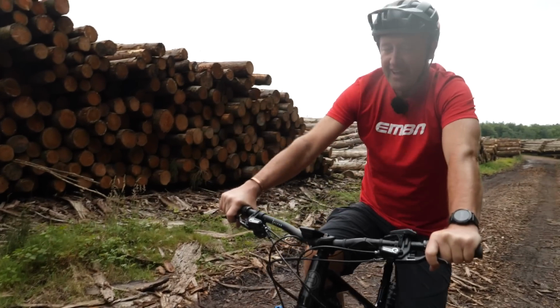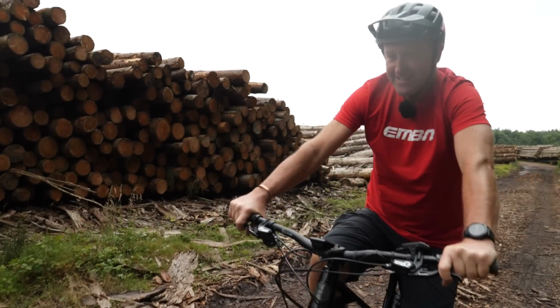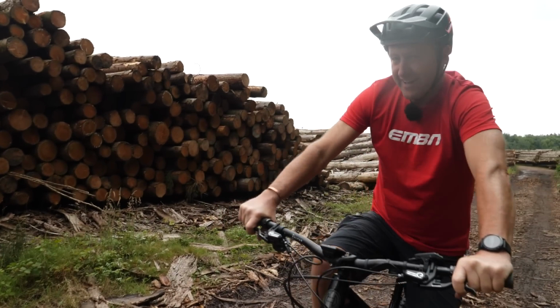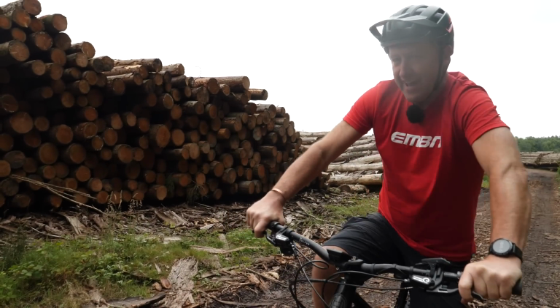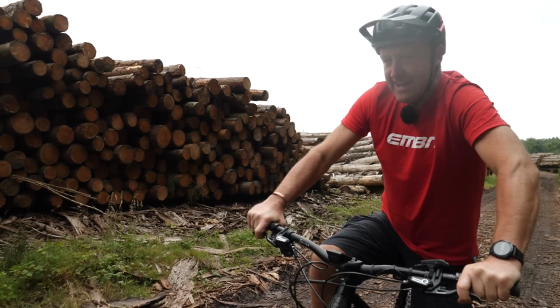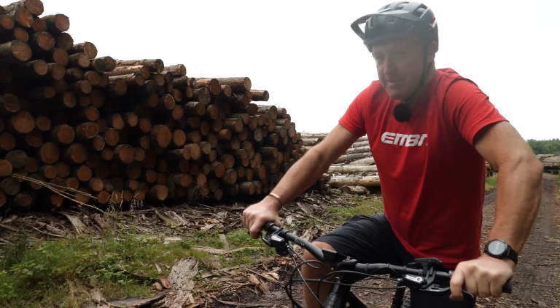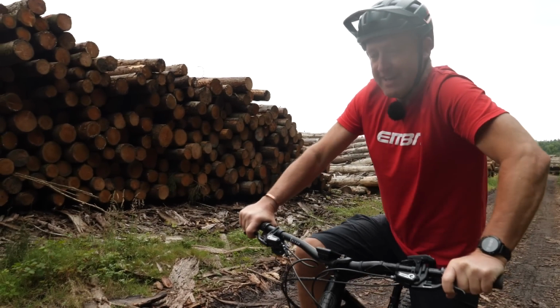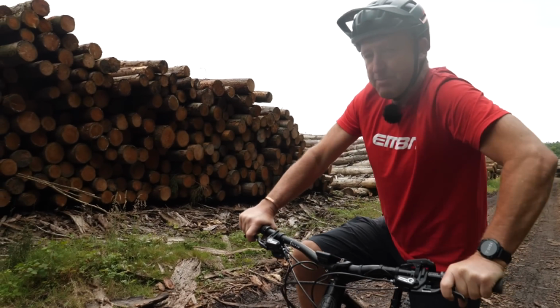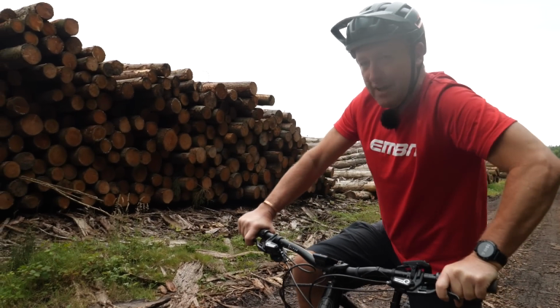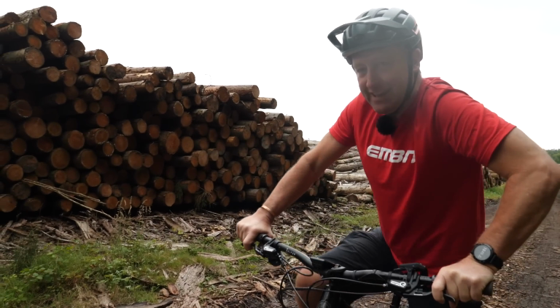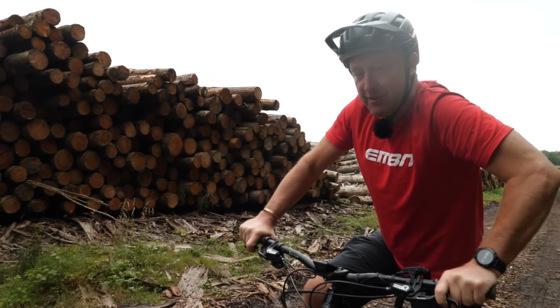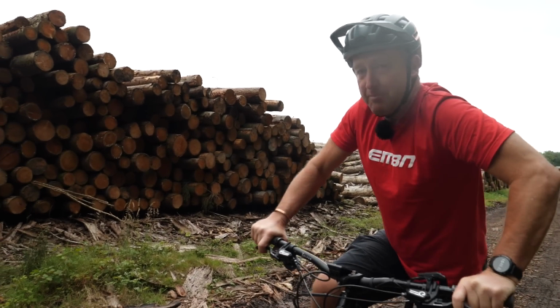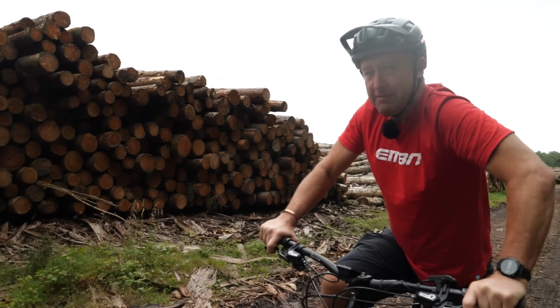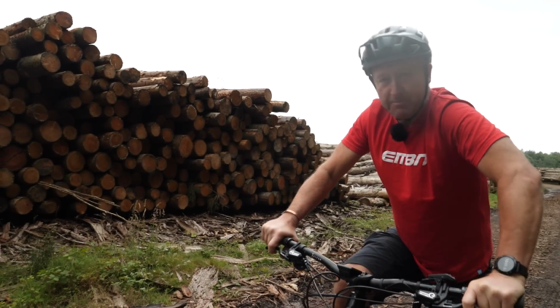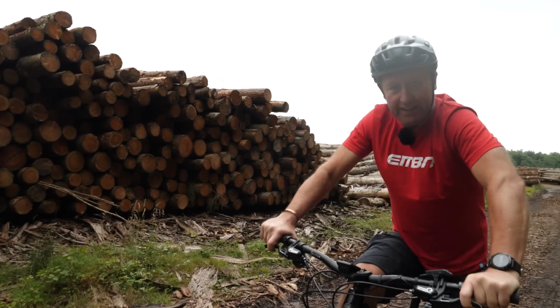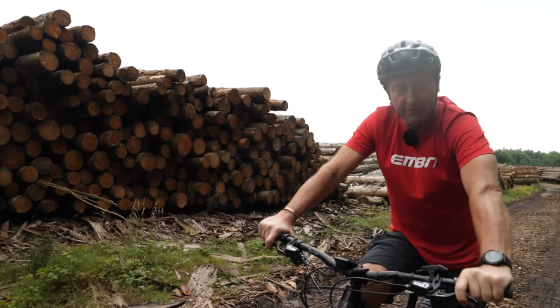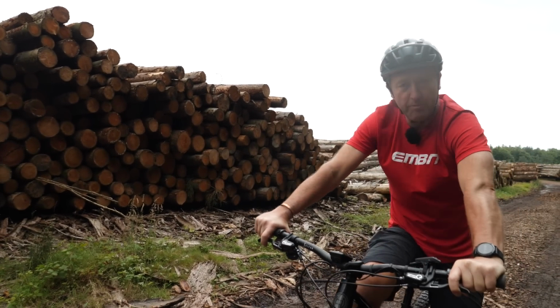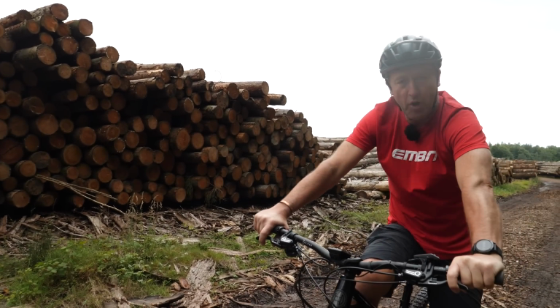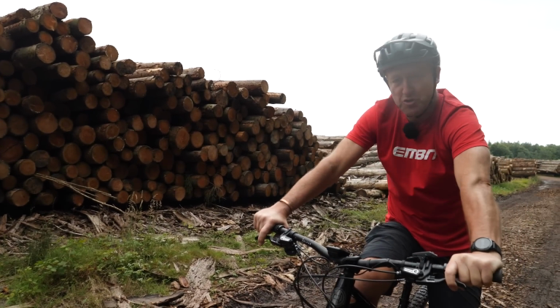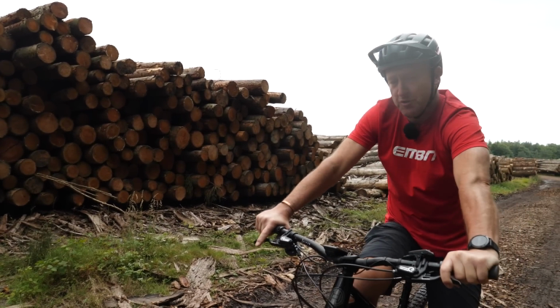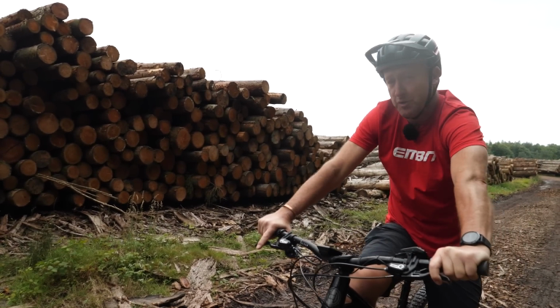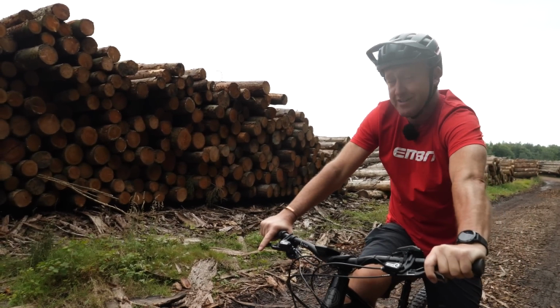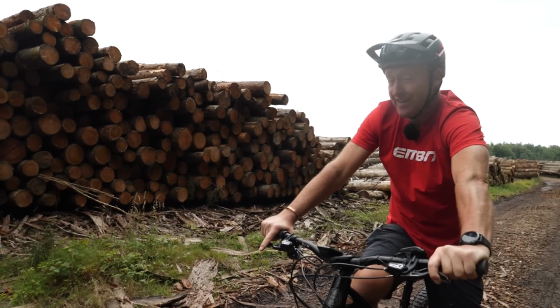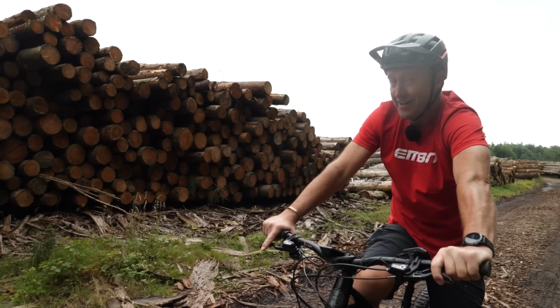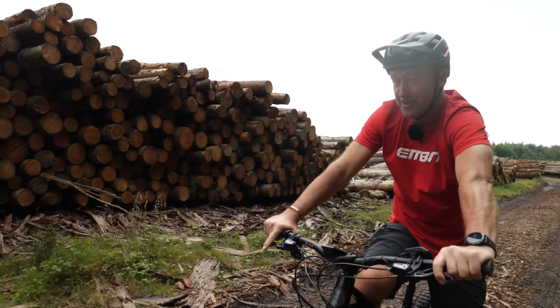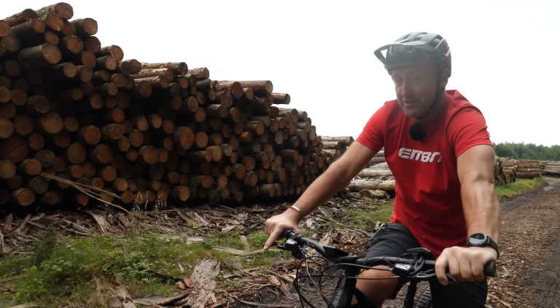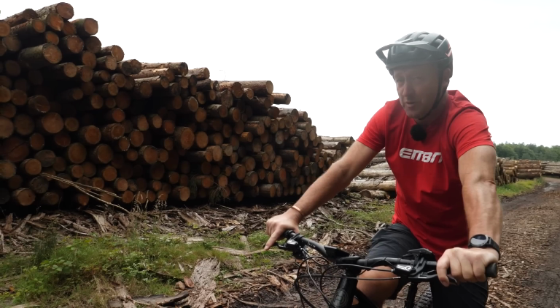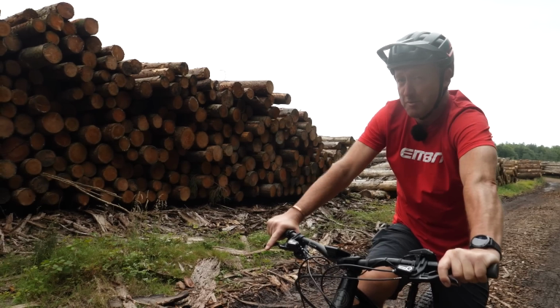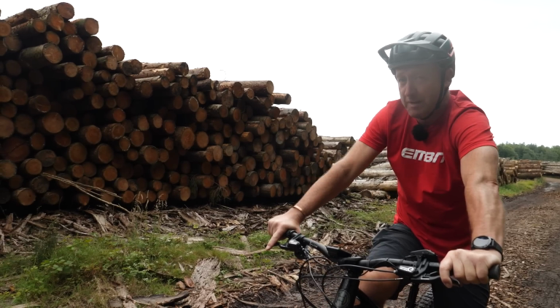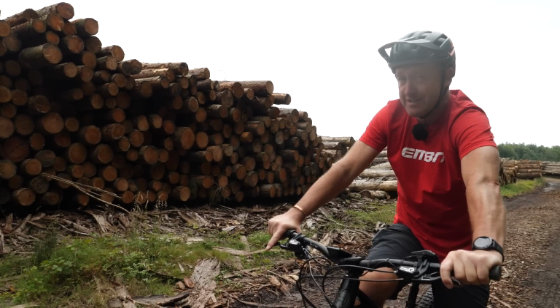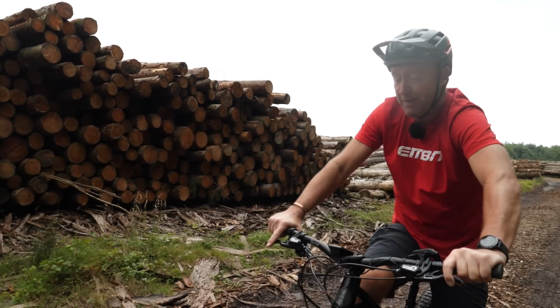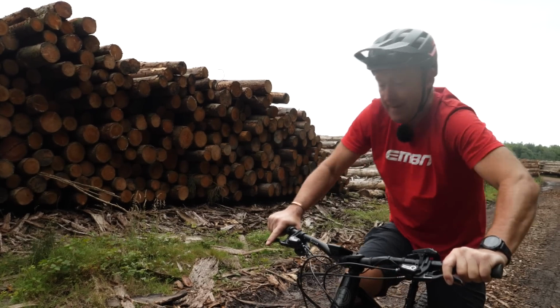Enter ABS braking for mountain biking from Bosch, the world's largest automobile supplier.